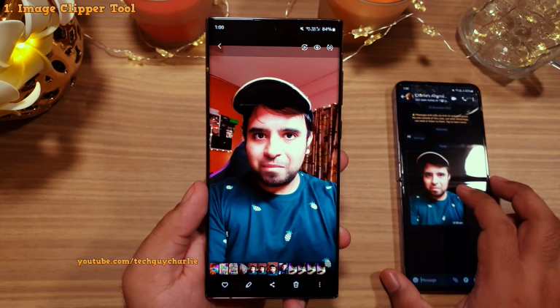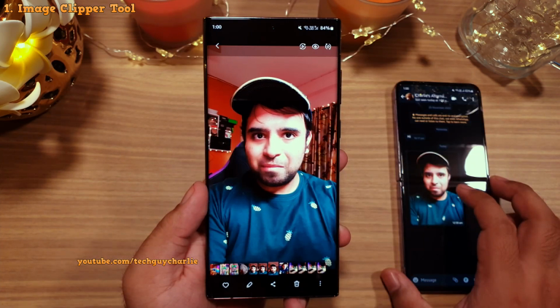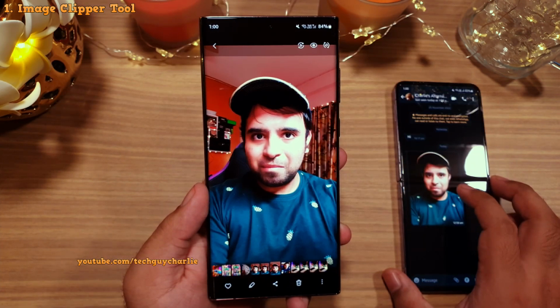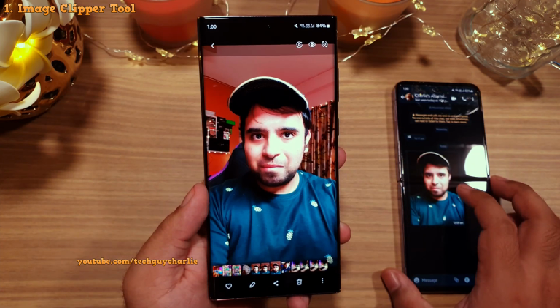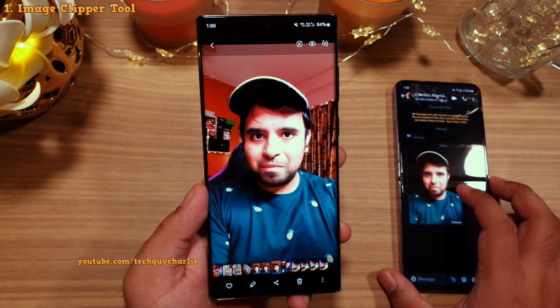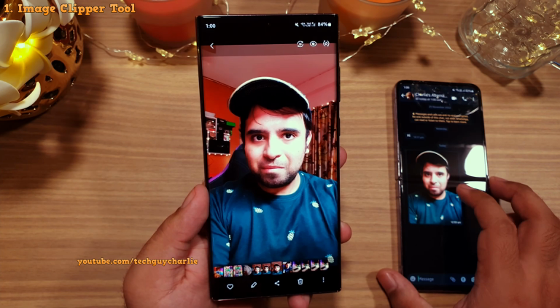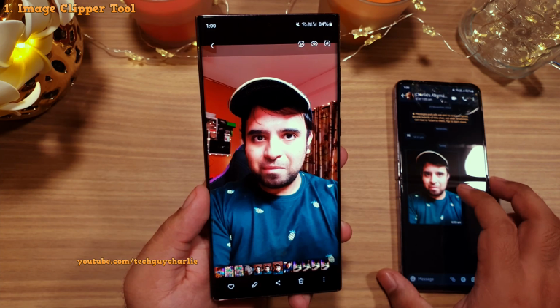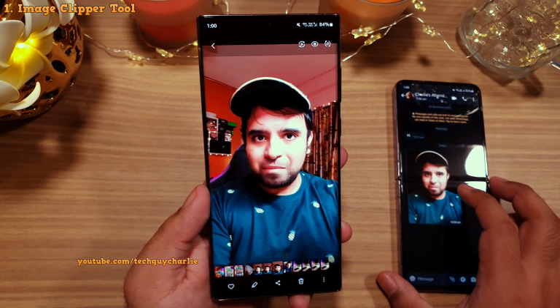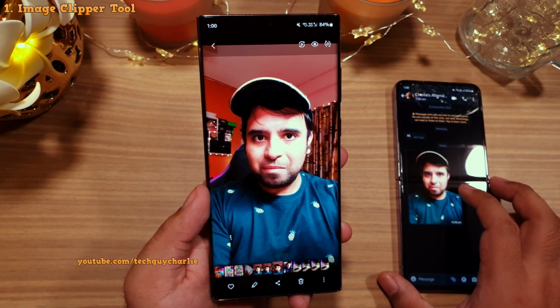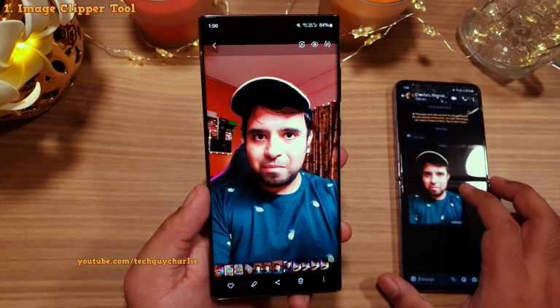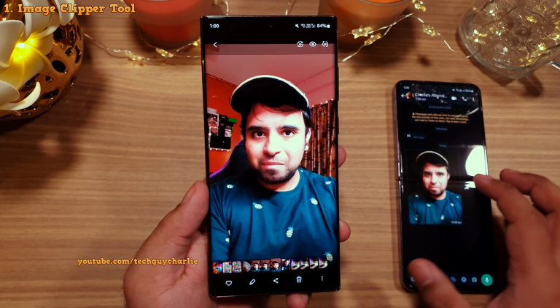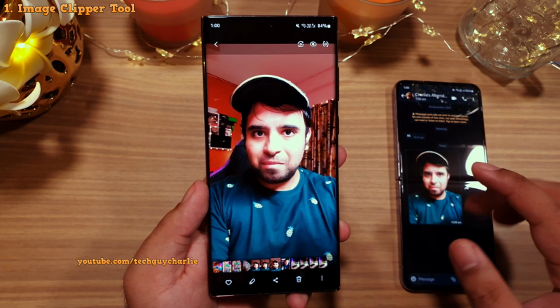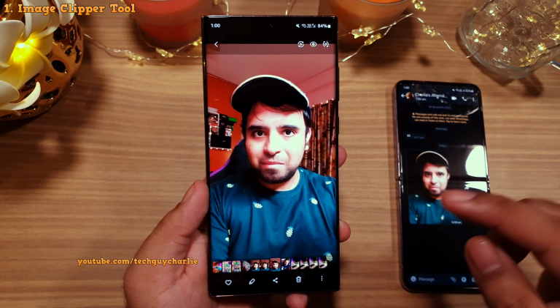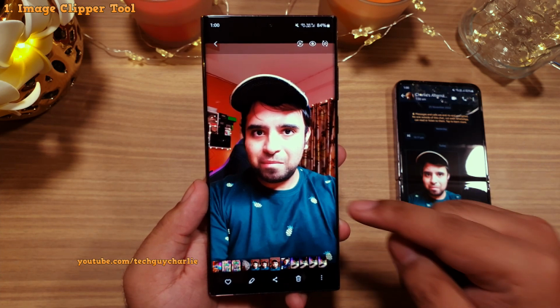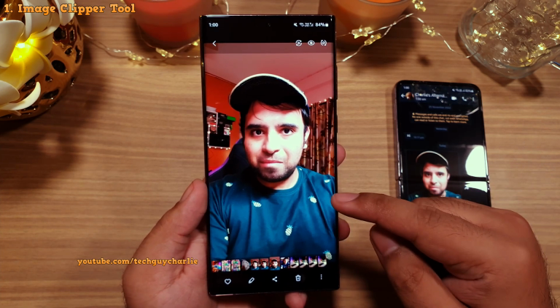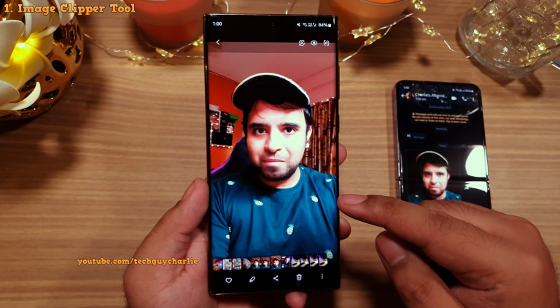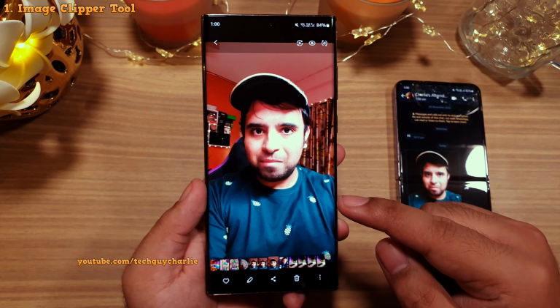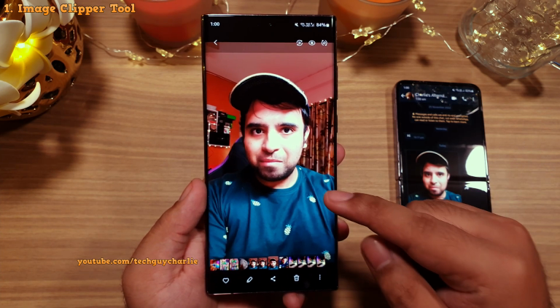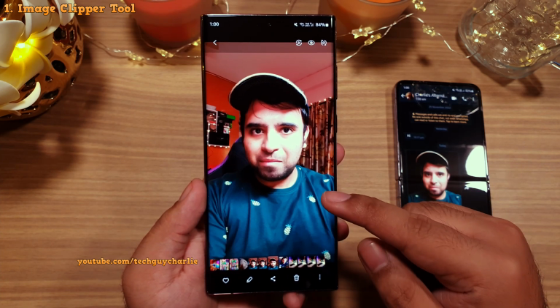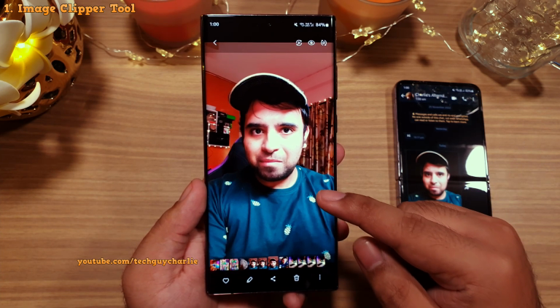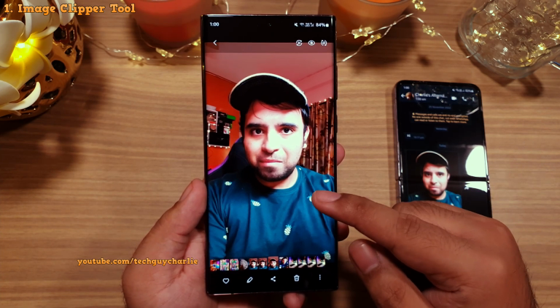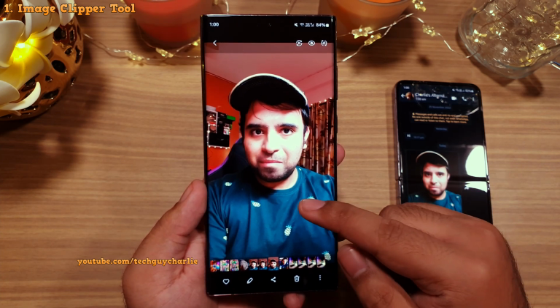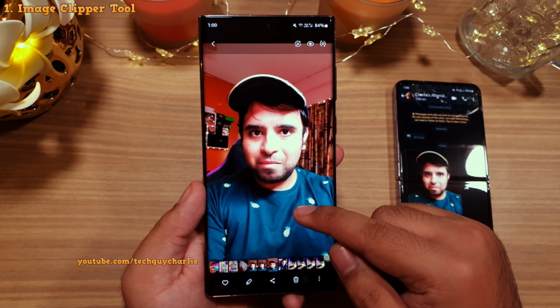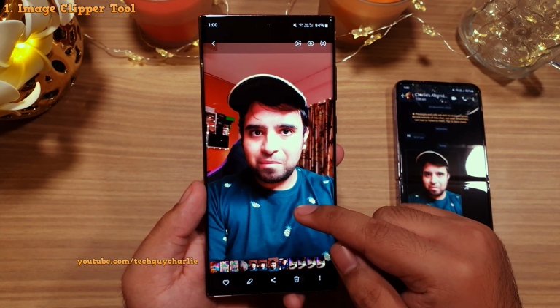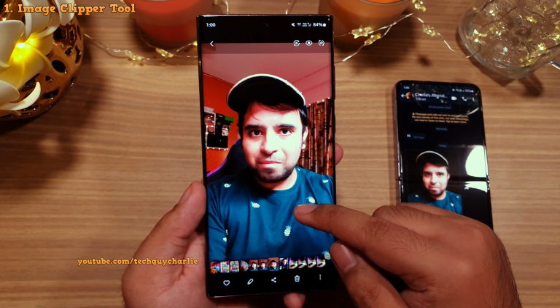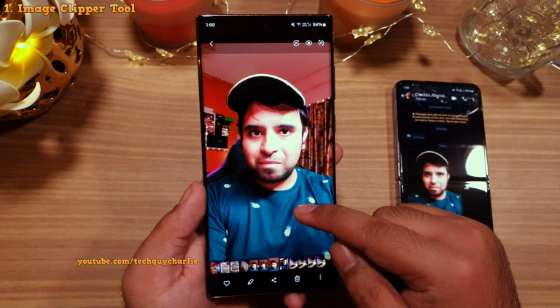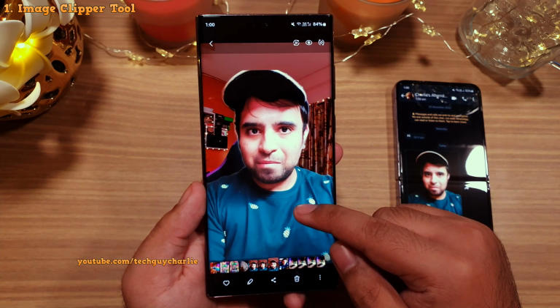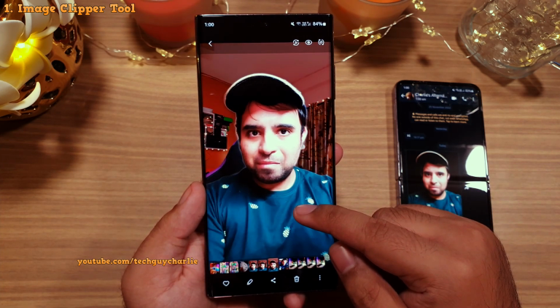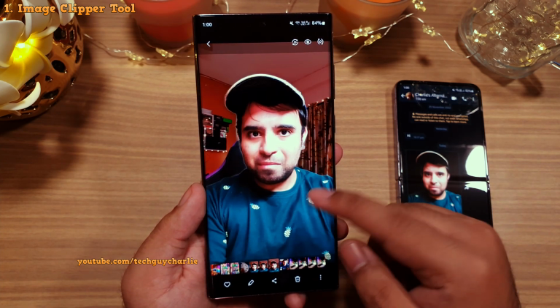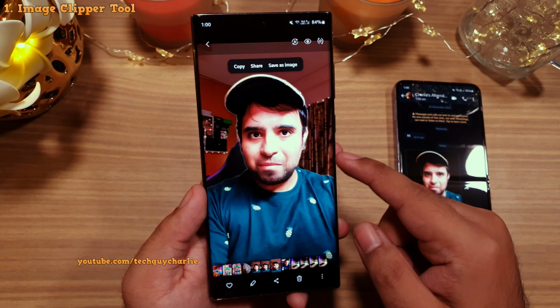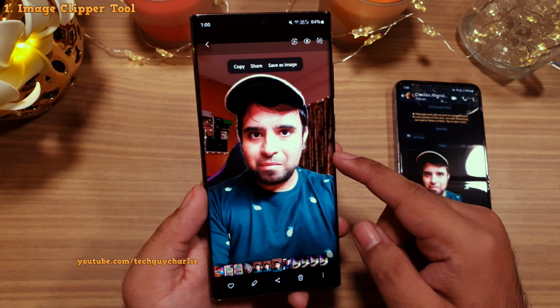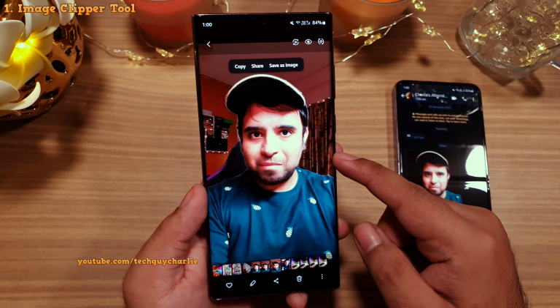So this is what the image clipper does — it allows you to extract items out of photos. Awesome, right?